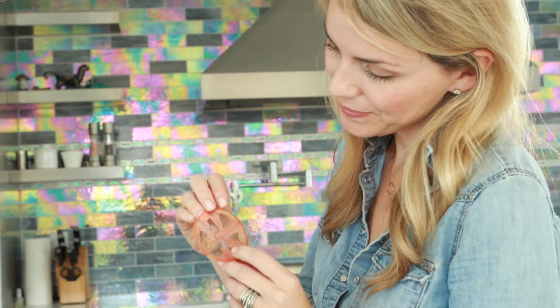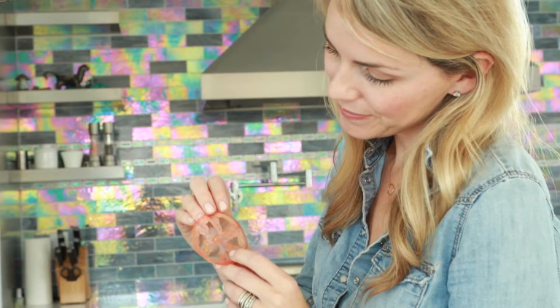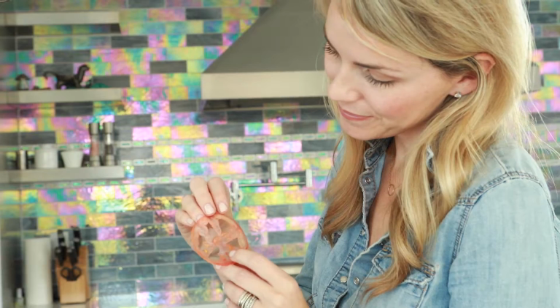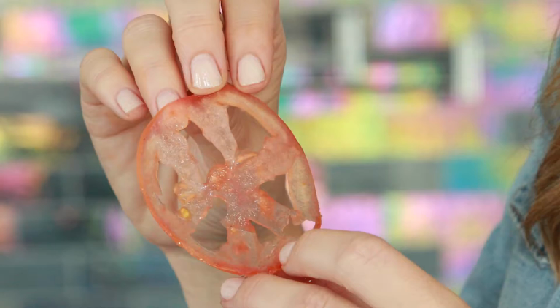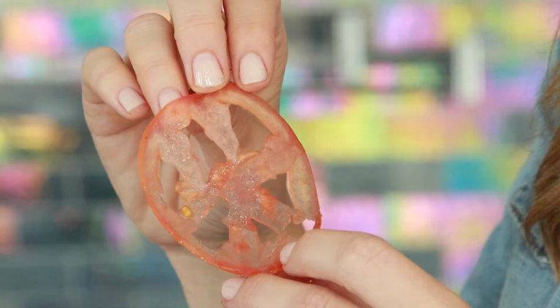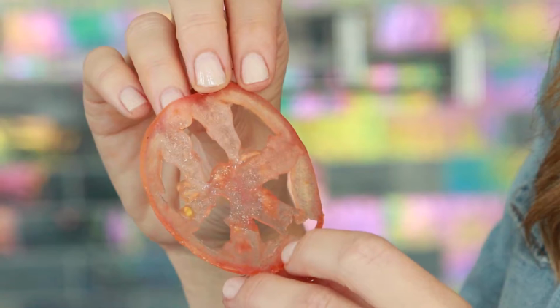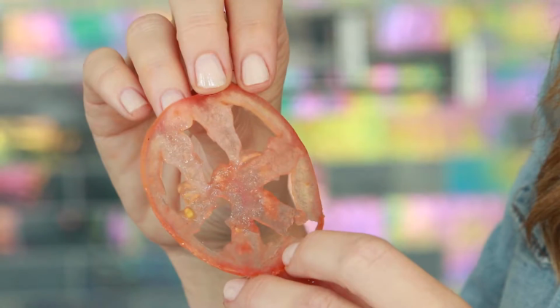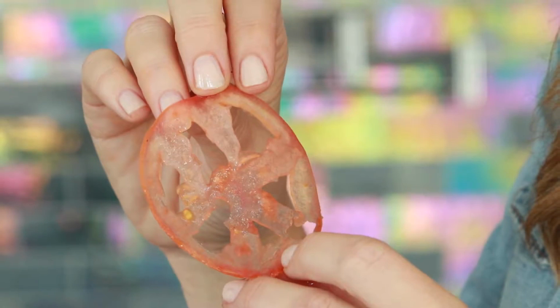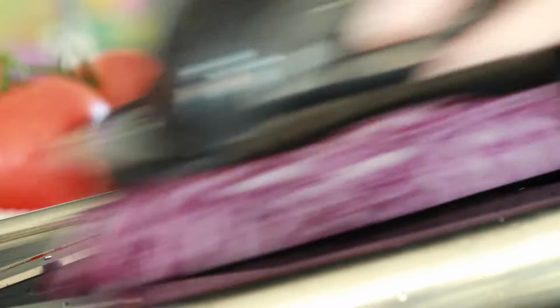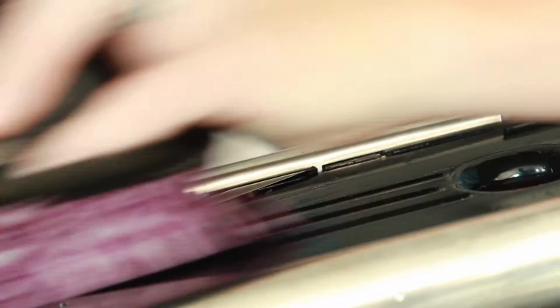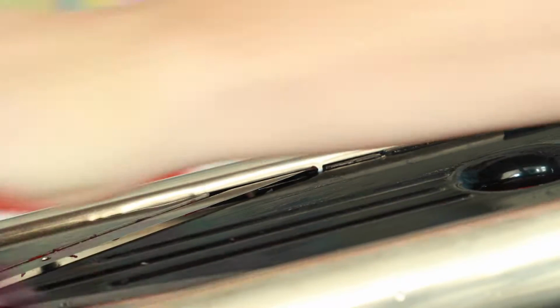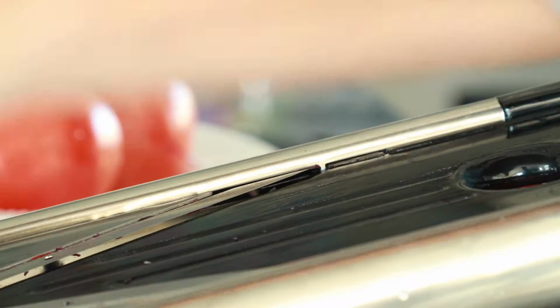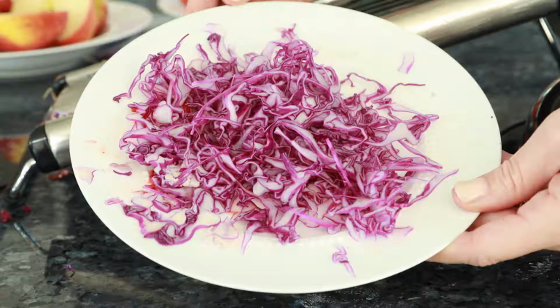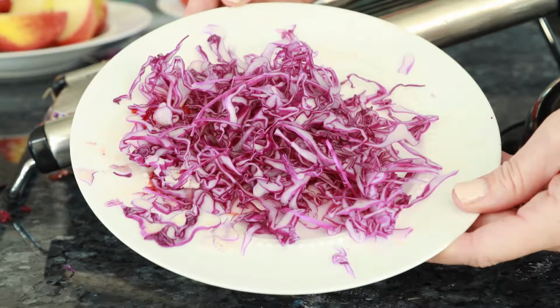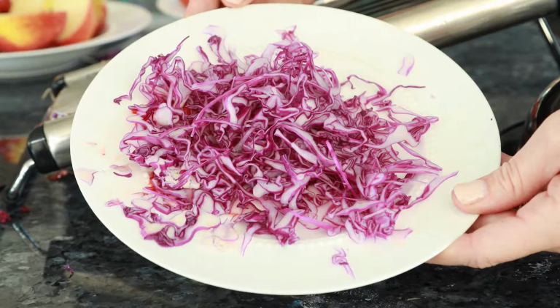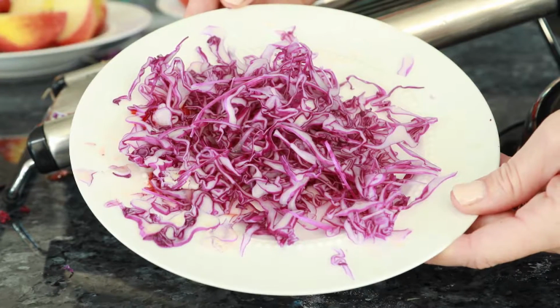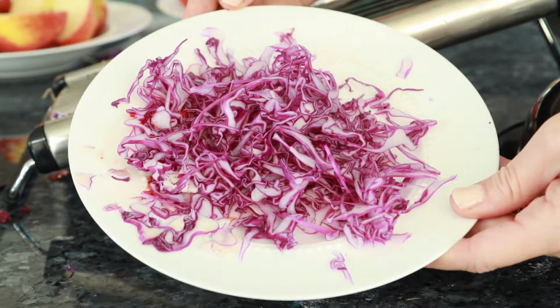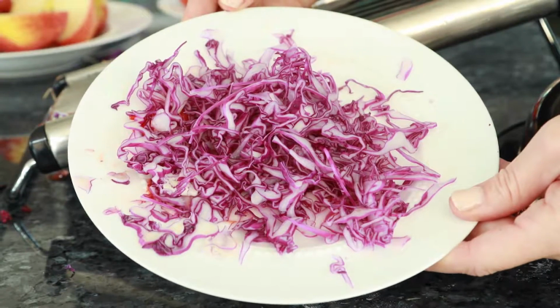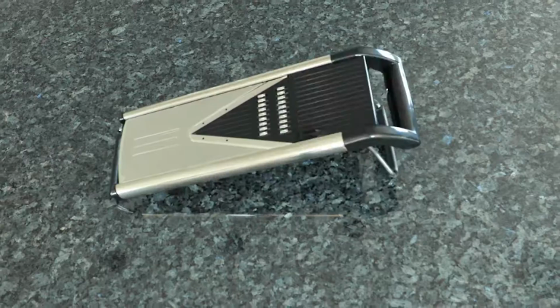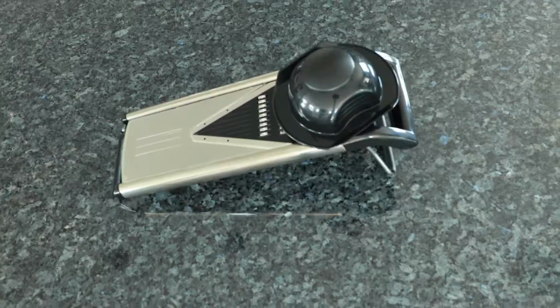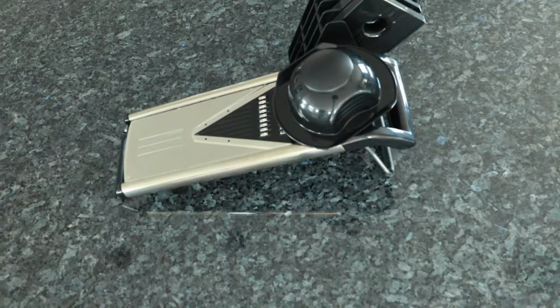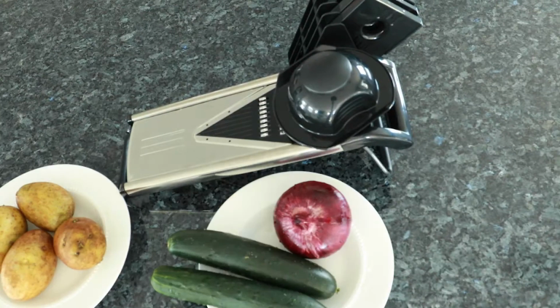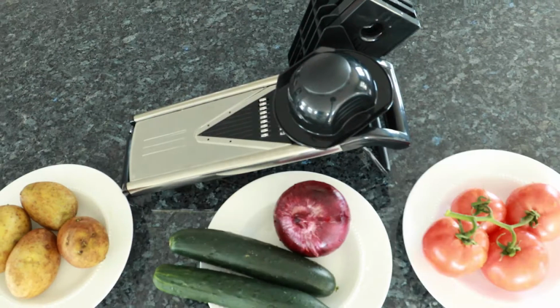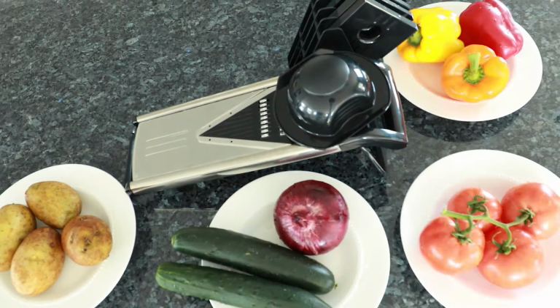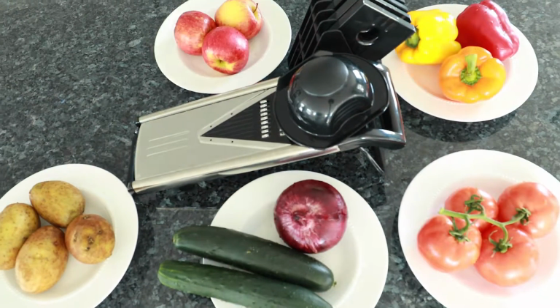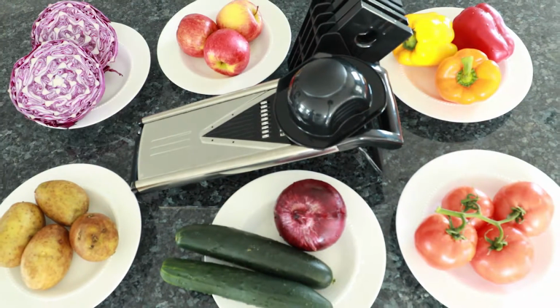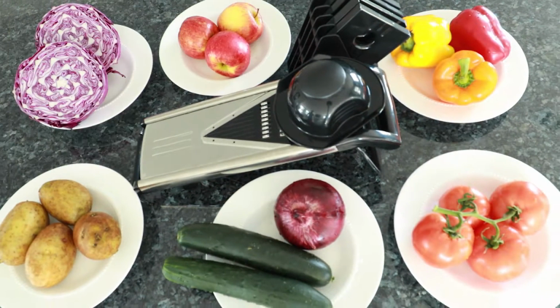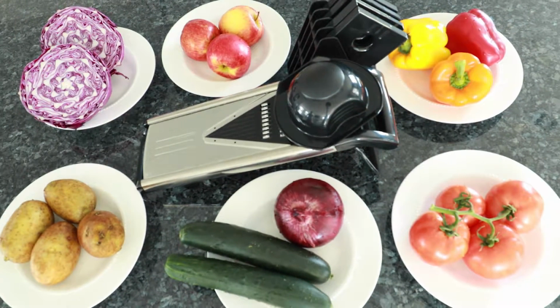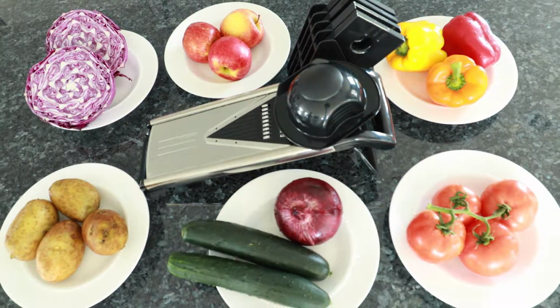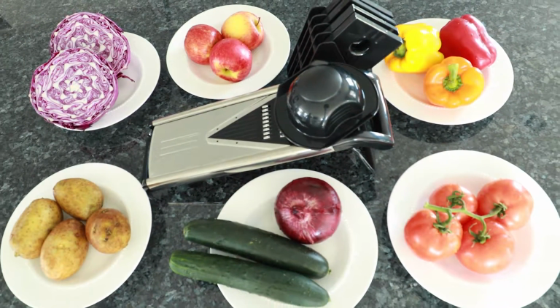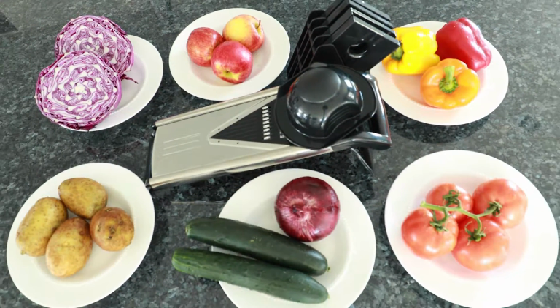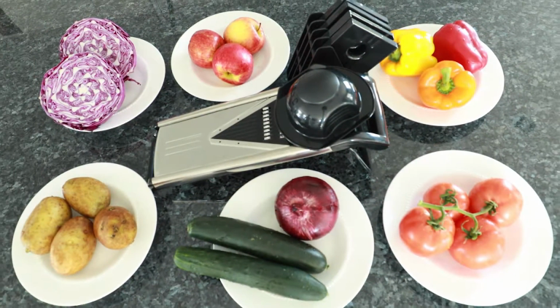Thank you for watching this instructional video of the Zee and Lee mandolin slicer. You are now ready to get the perfect cut.